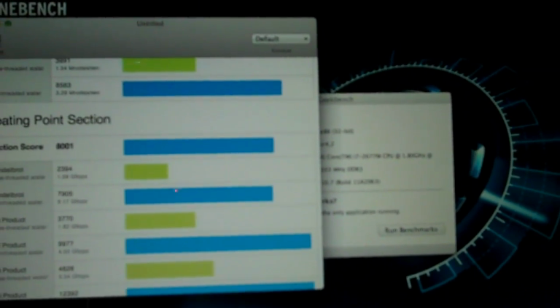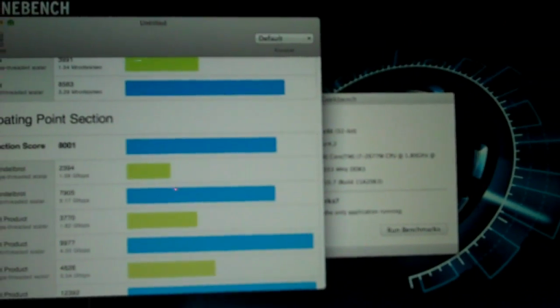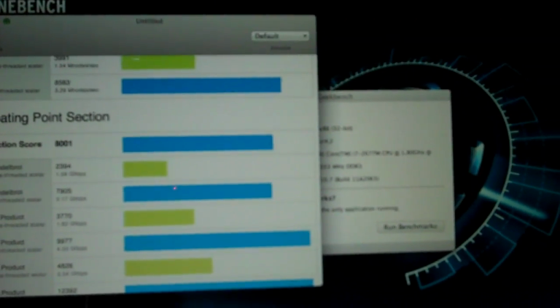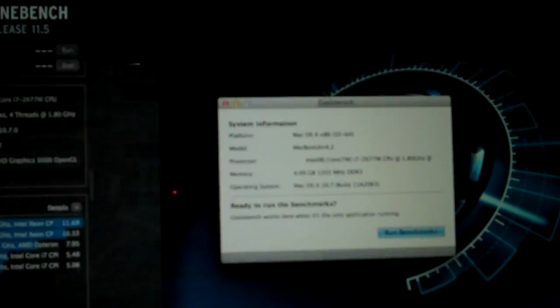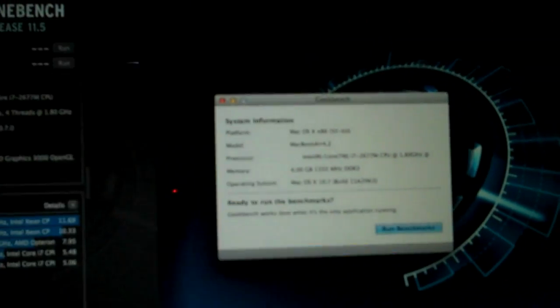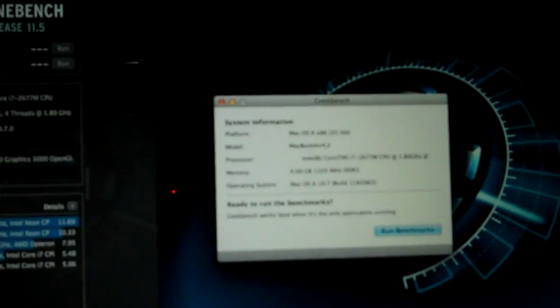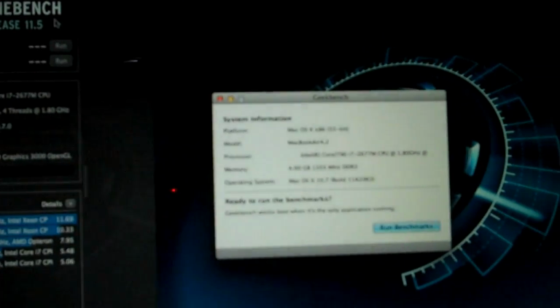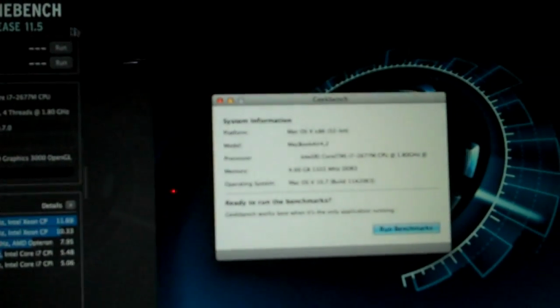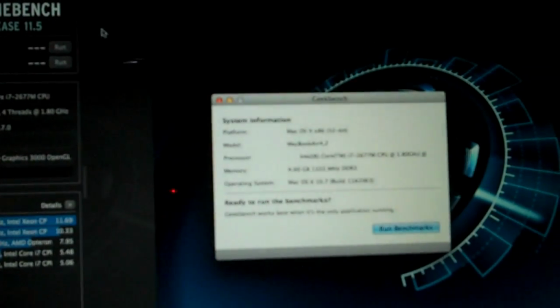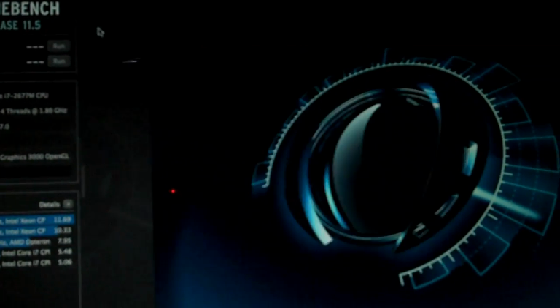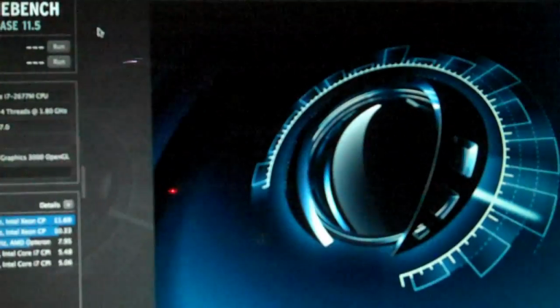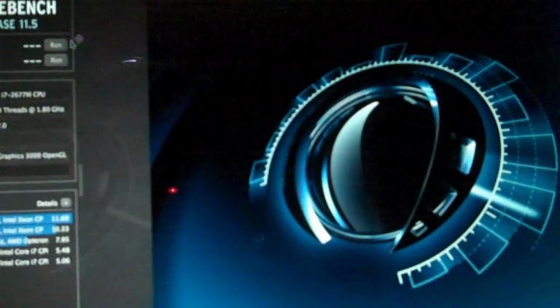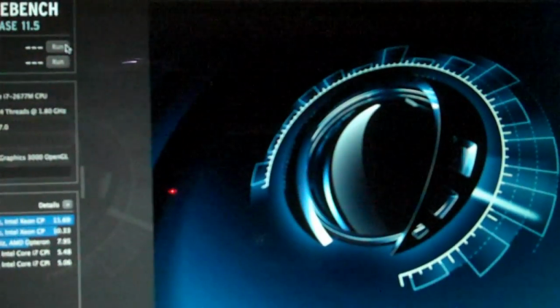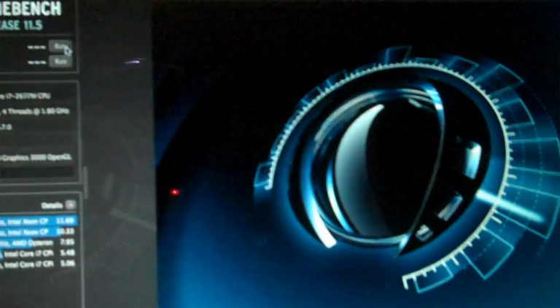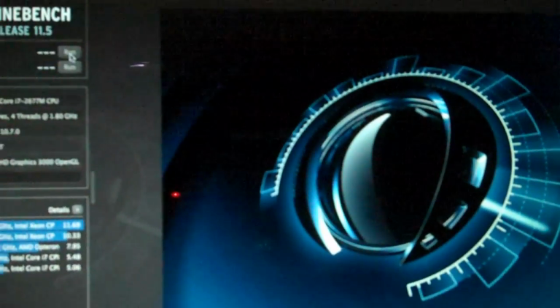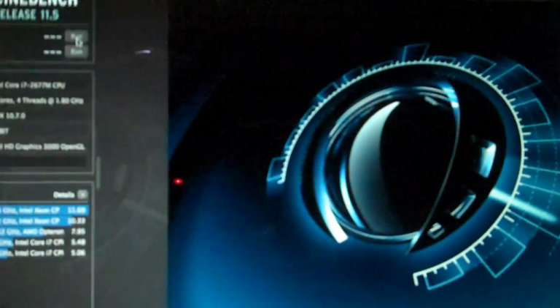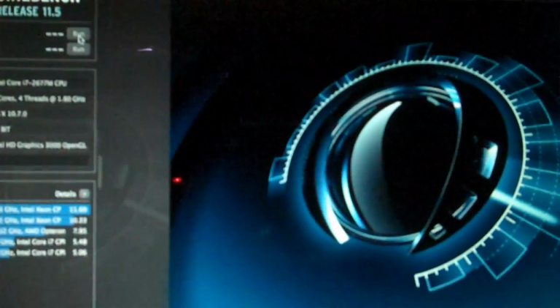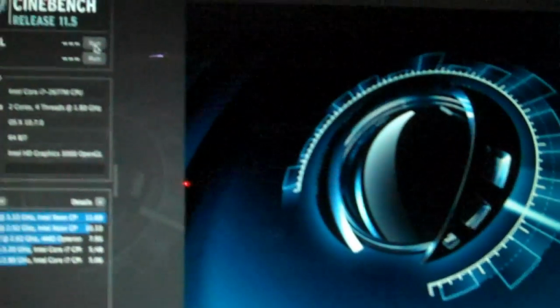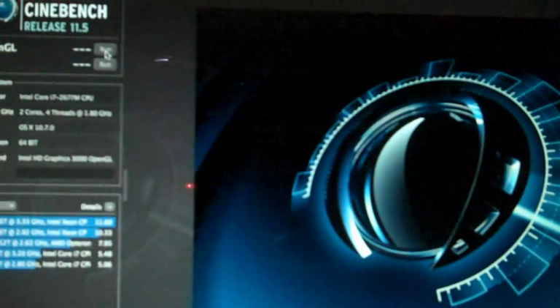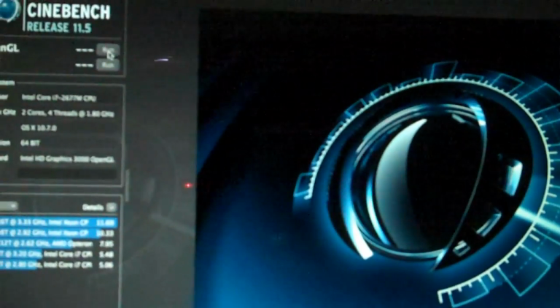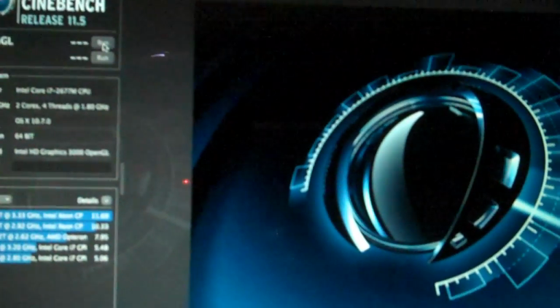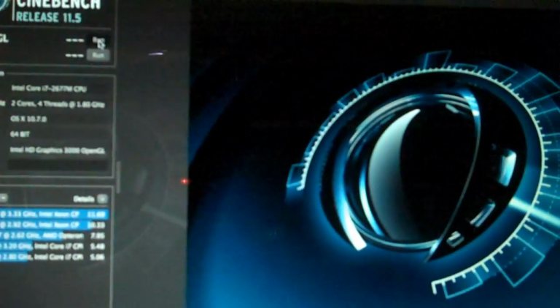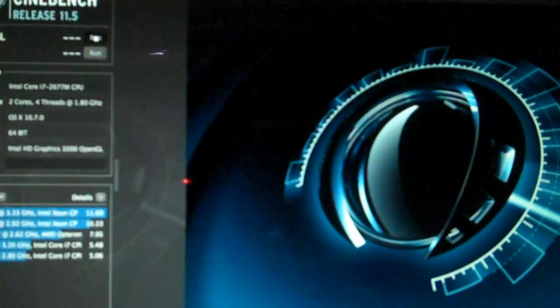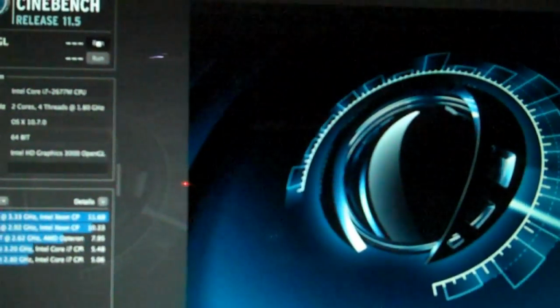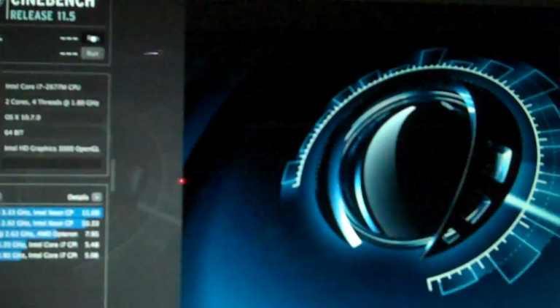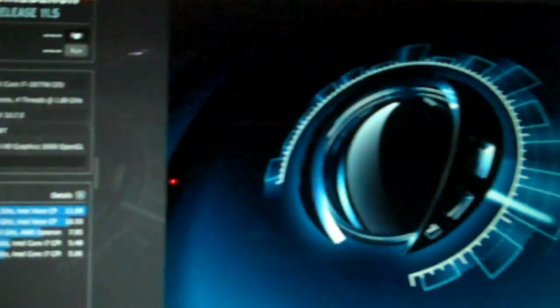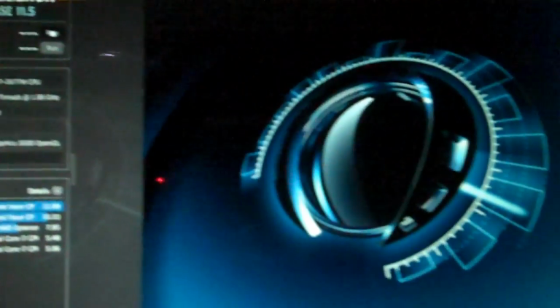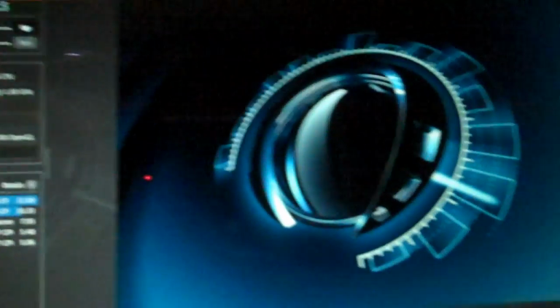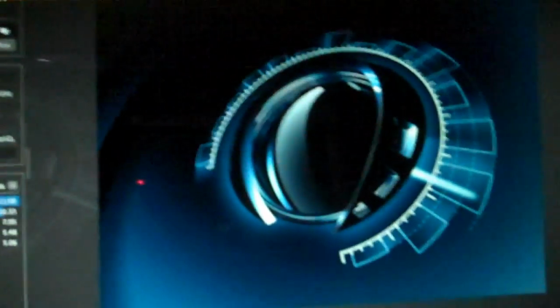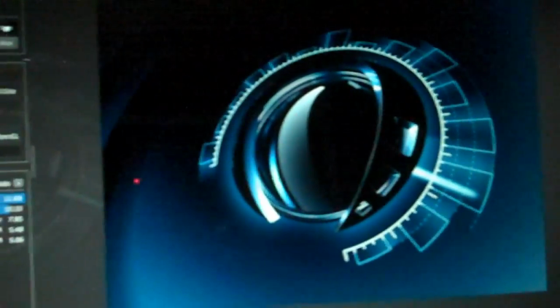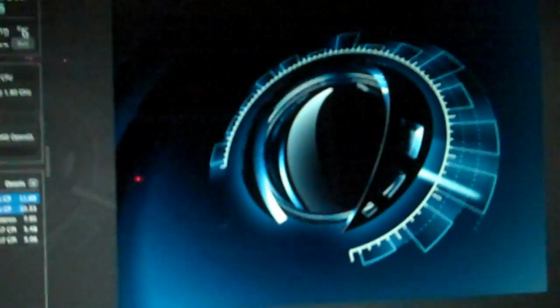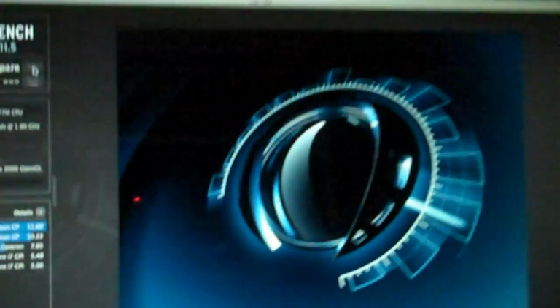Let's run Cinebench now and see what we get. Let's do the OpenGL test.